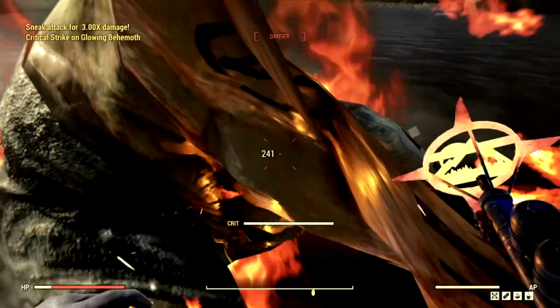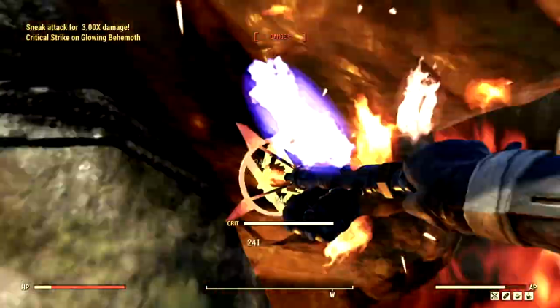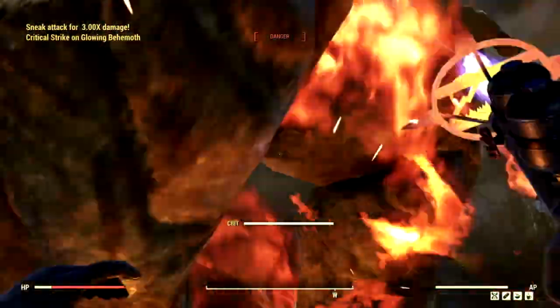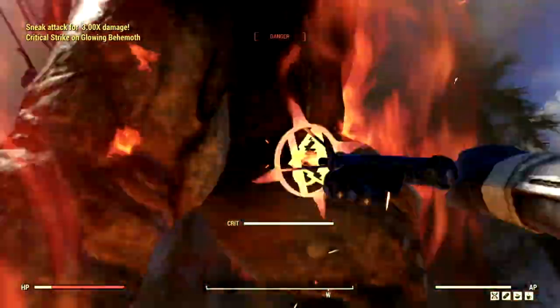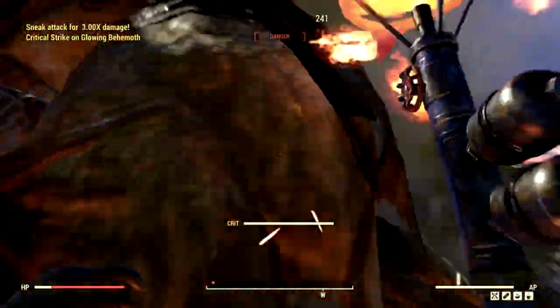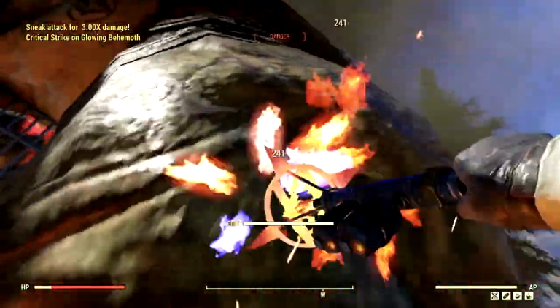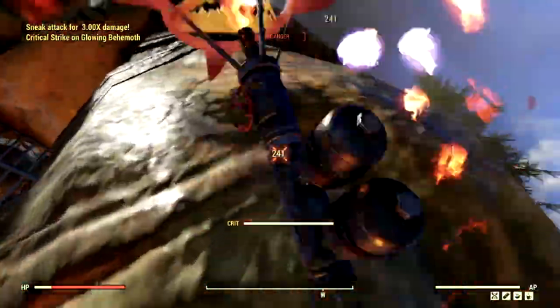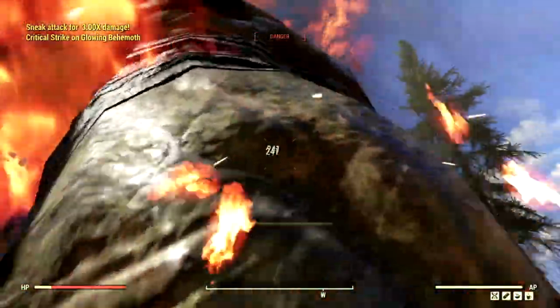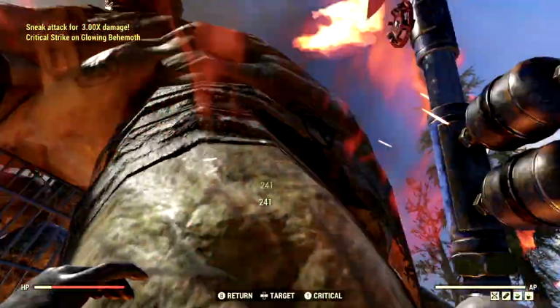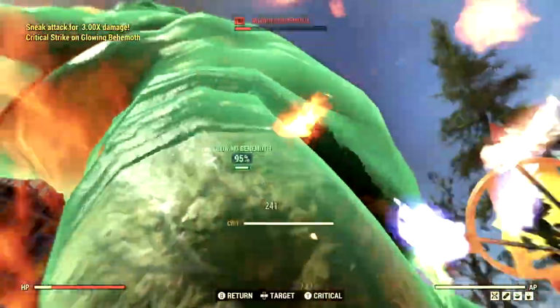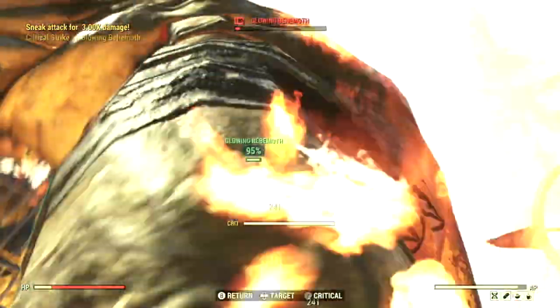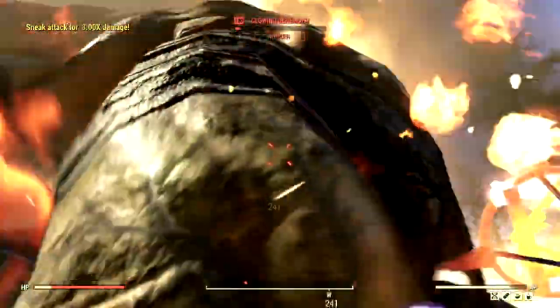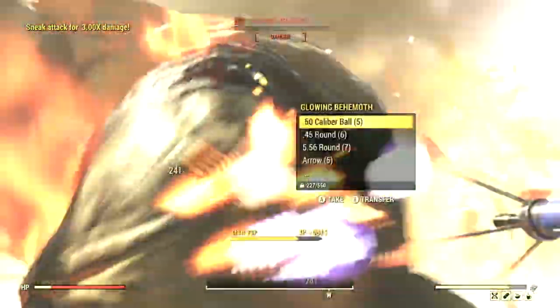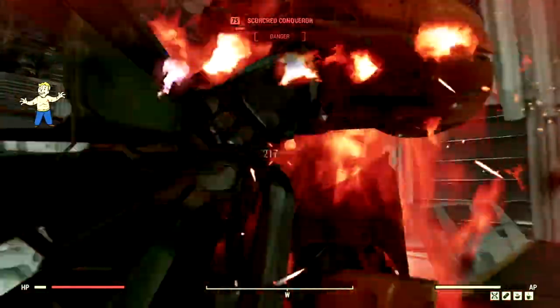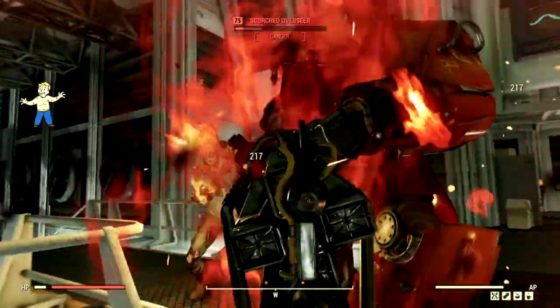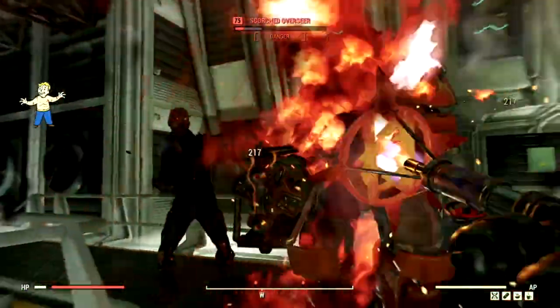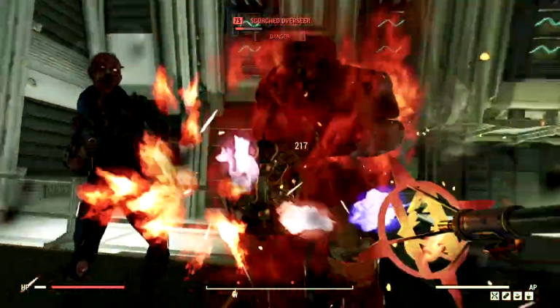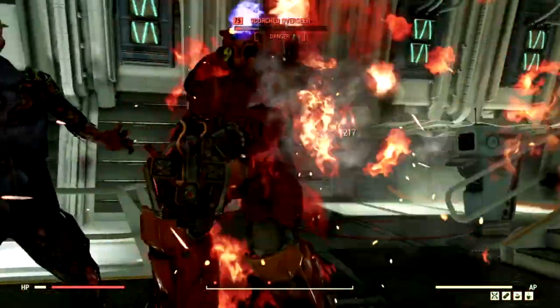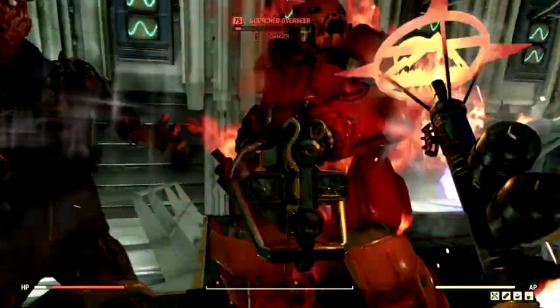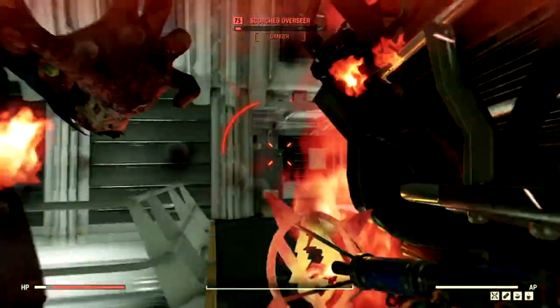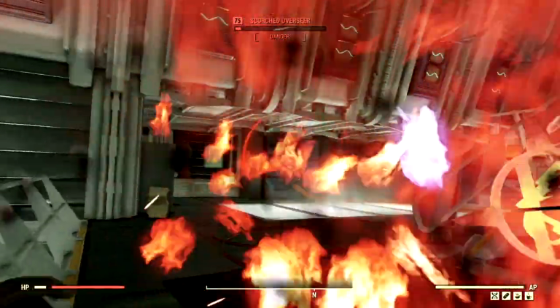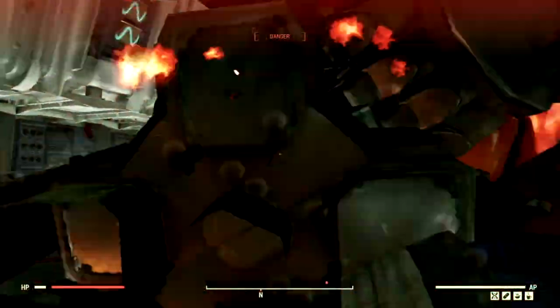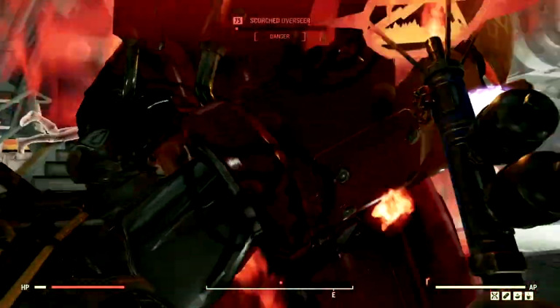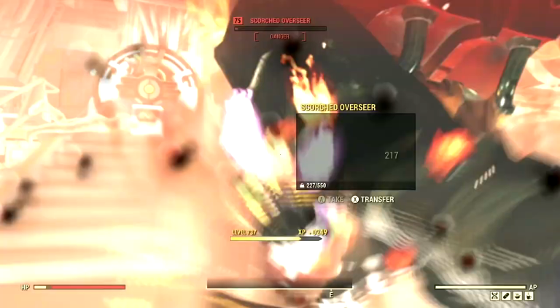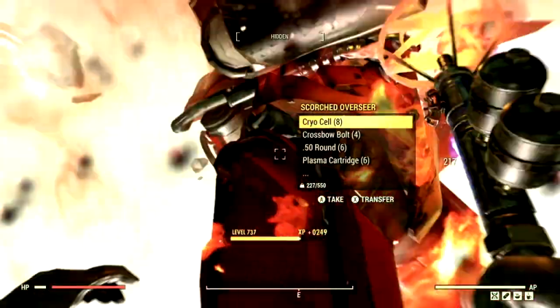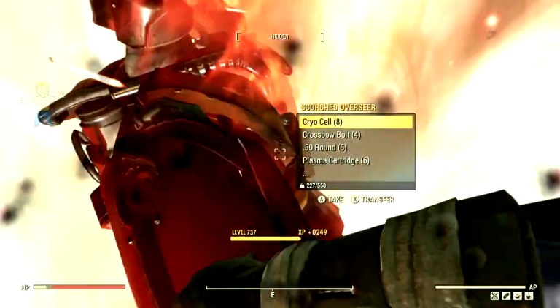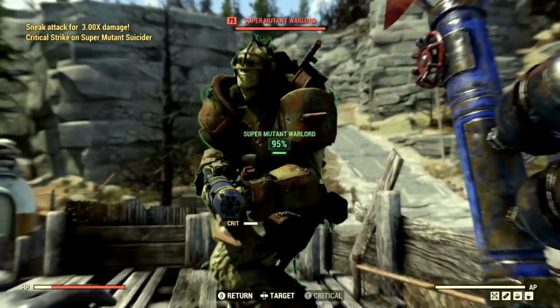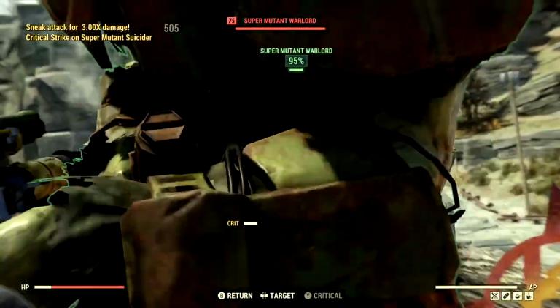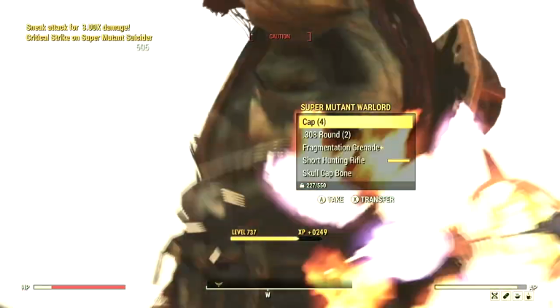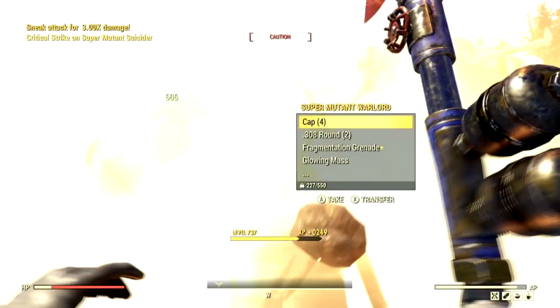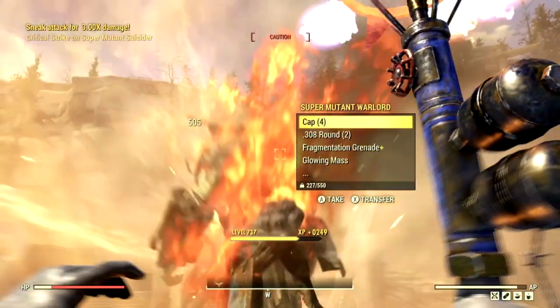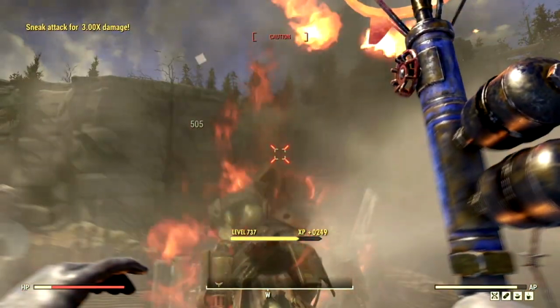What's going on YouTube? In today's video, we are going over one of the best melee weapons in all Fallout 76. We have the Blue Ridge Braining Iron.